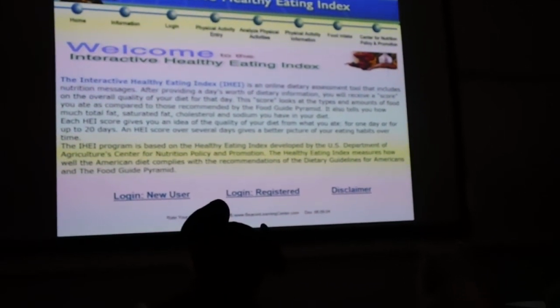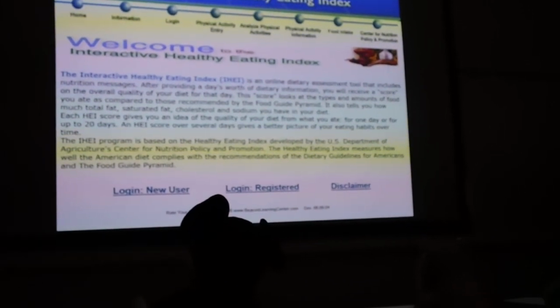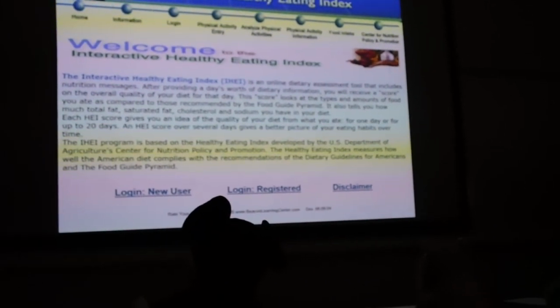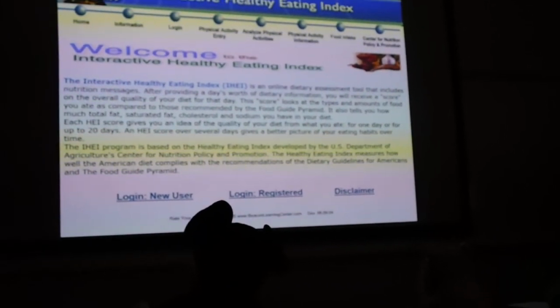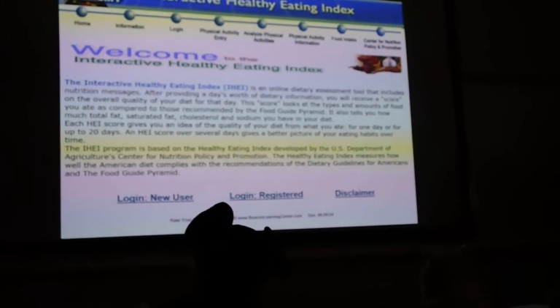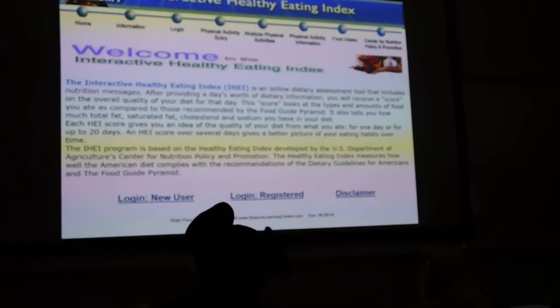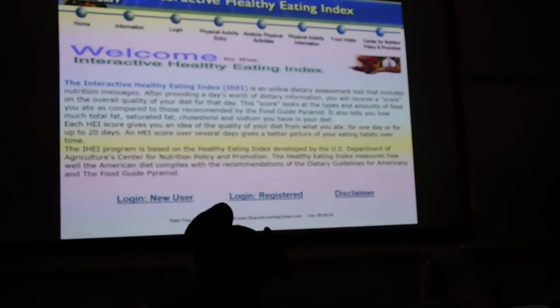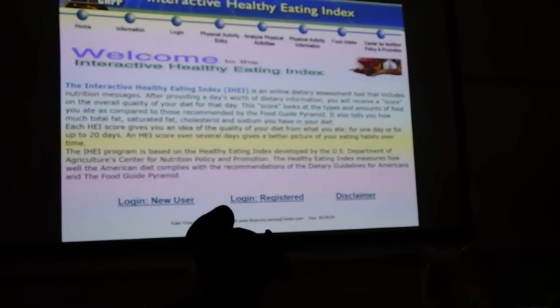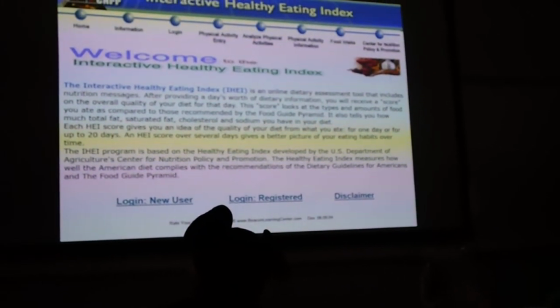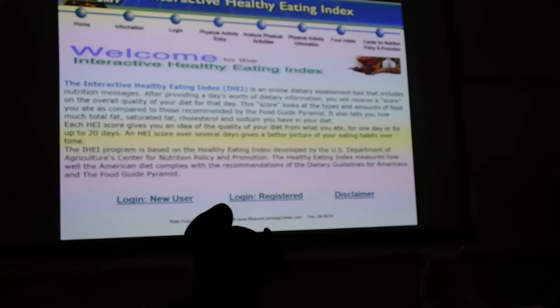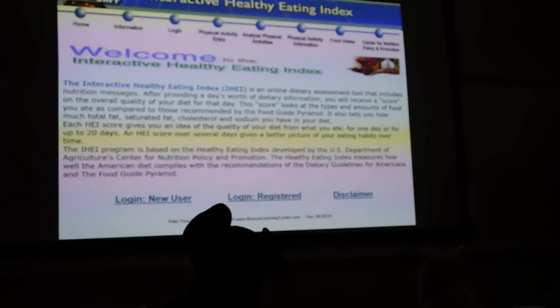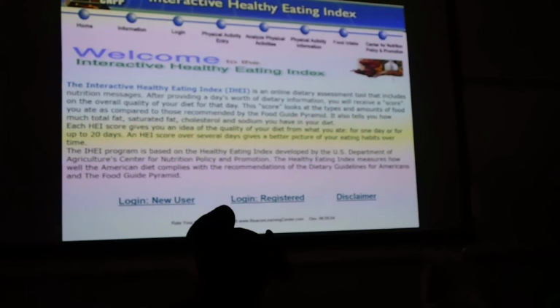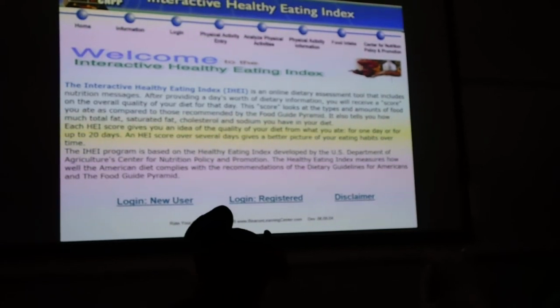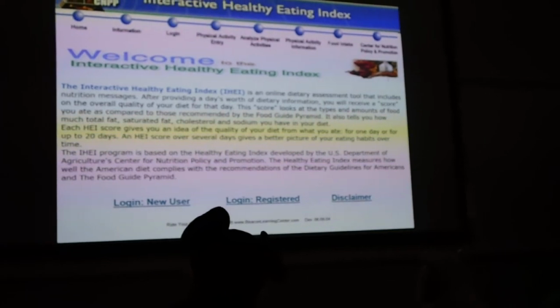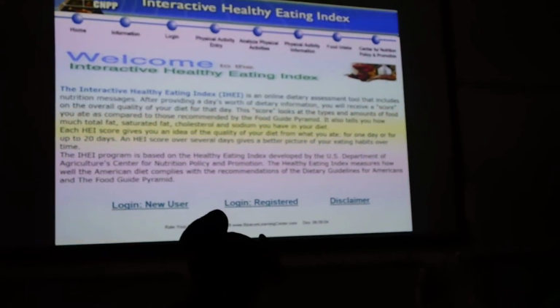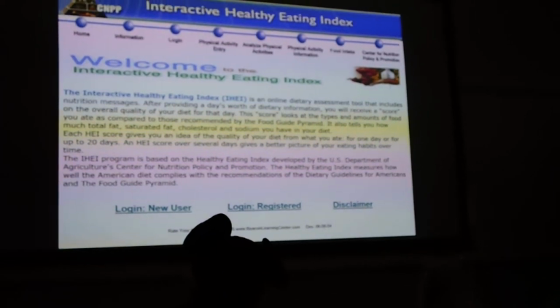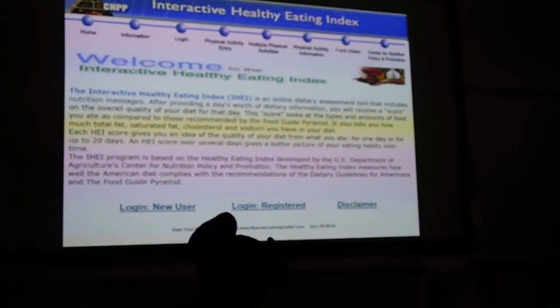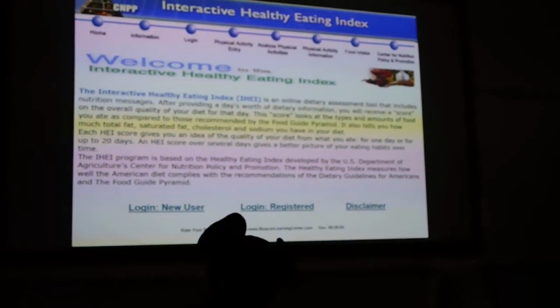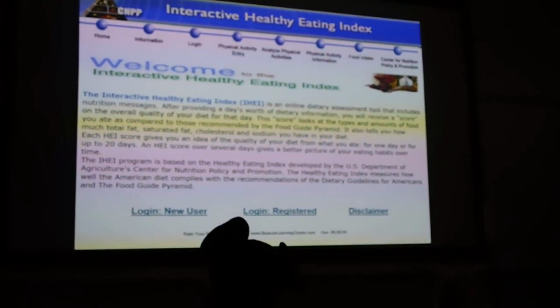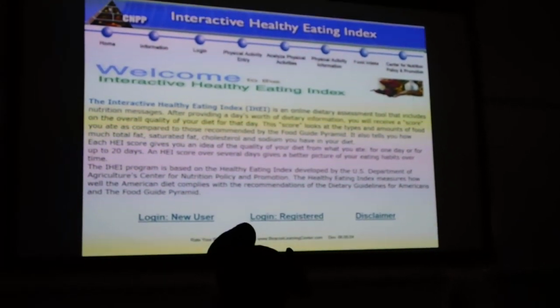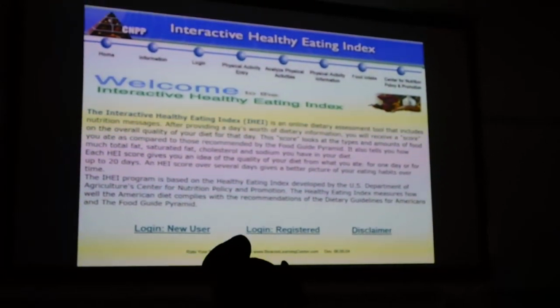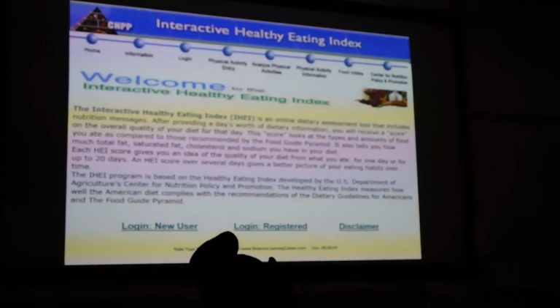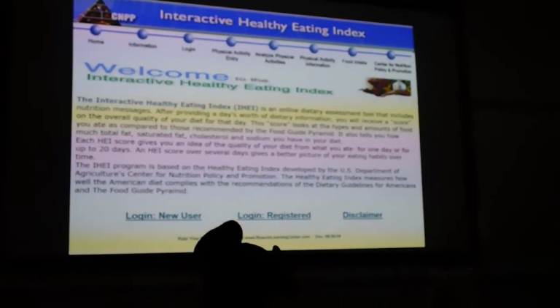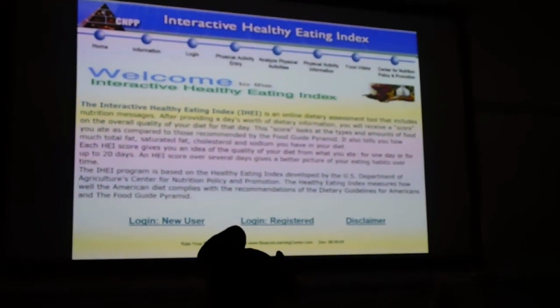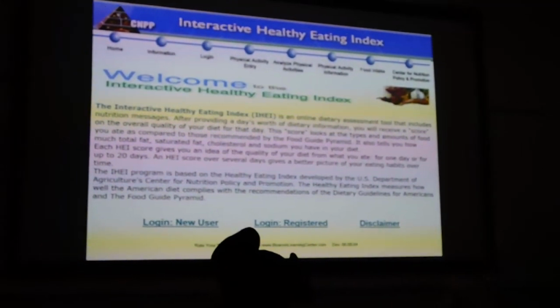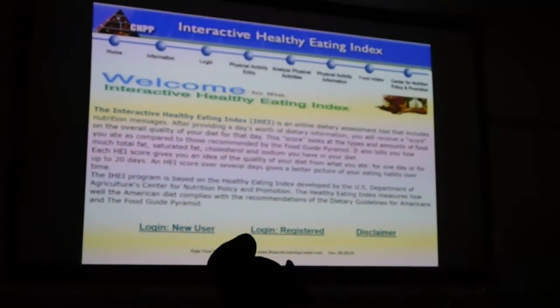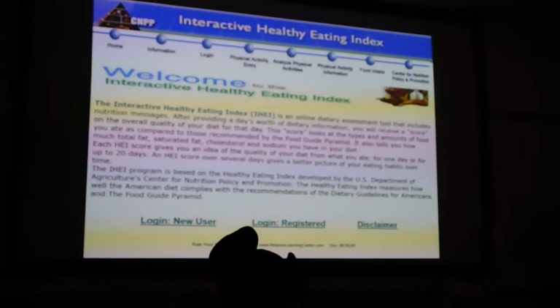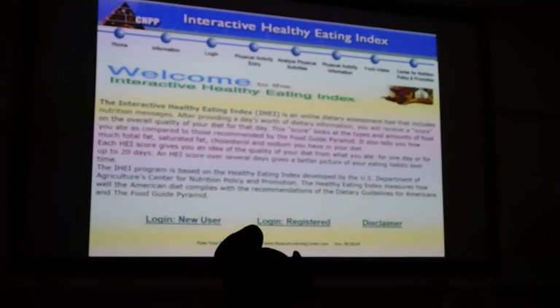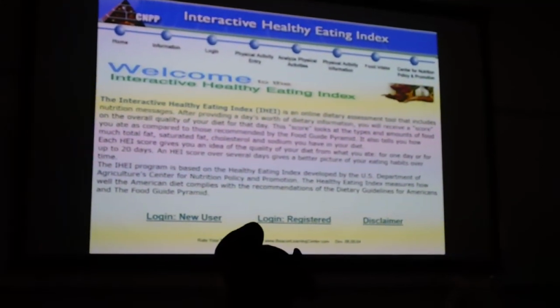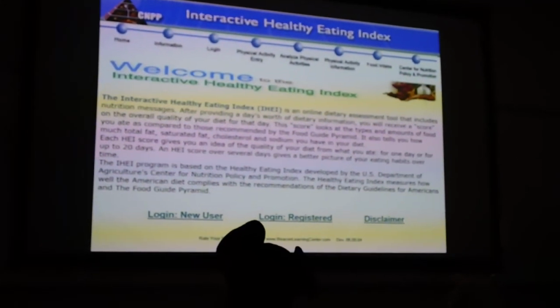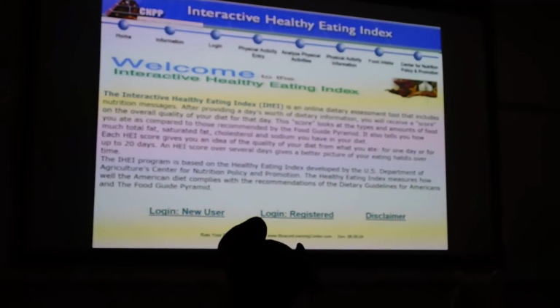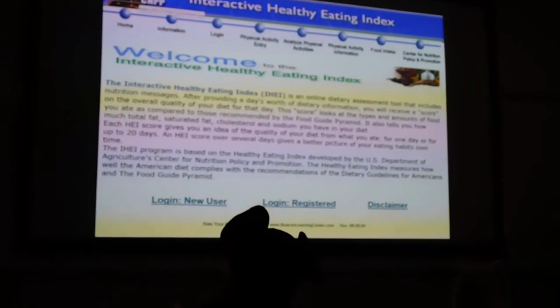It also tells you how much fat, saturated fat, cholesterol, and sodium you have in your diet.